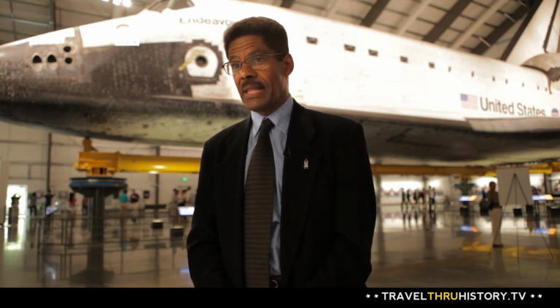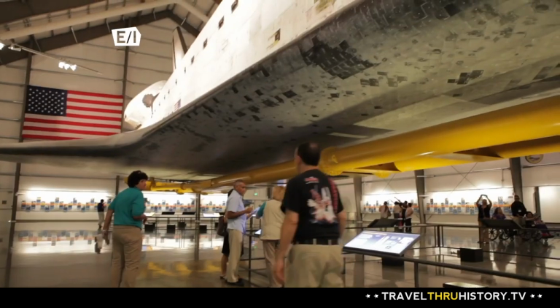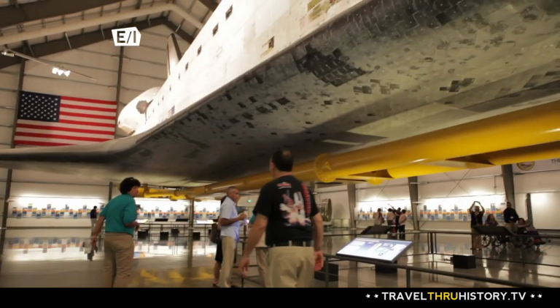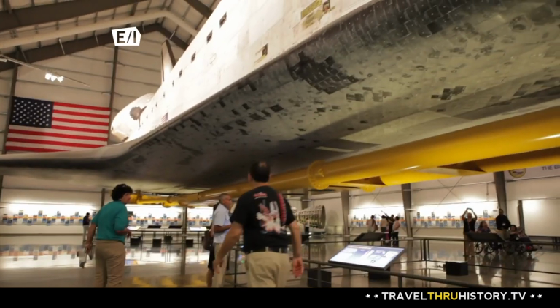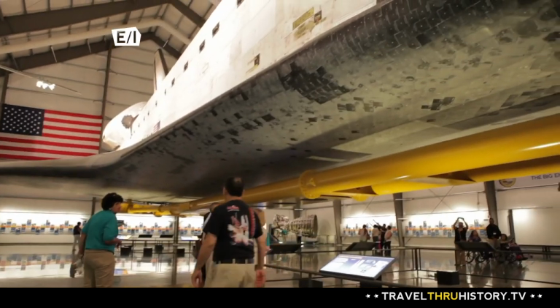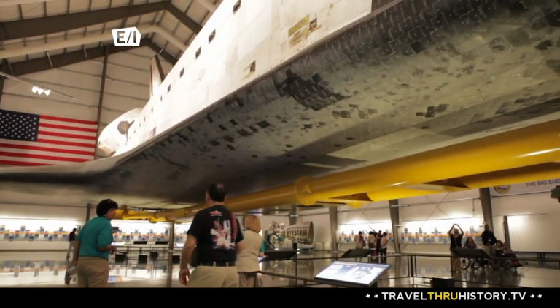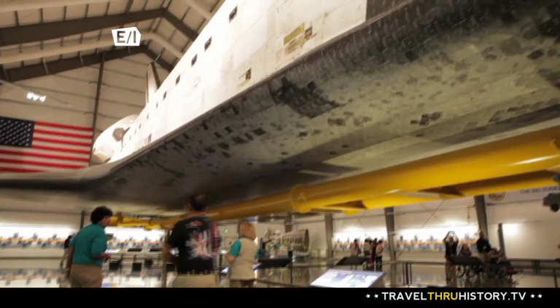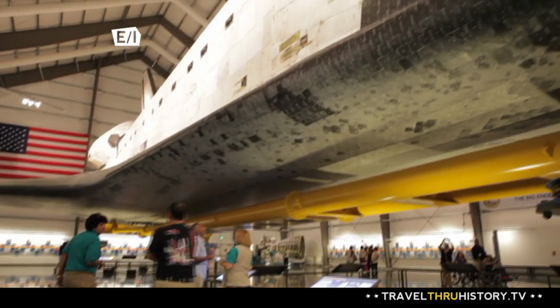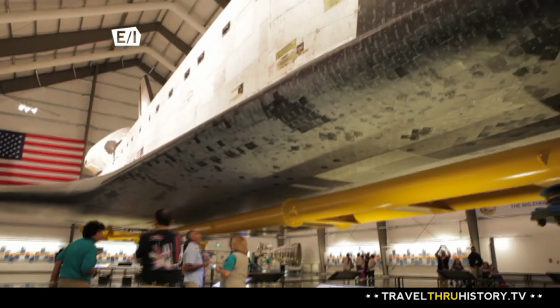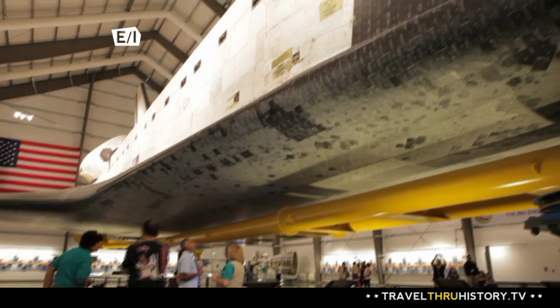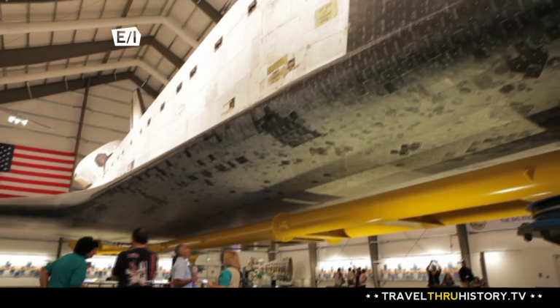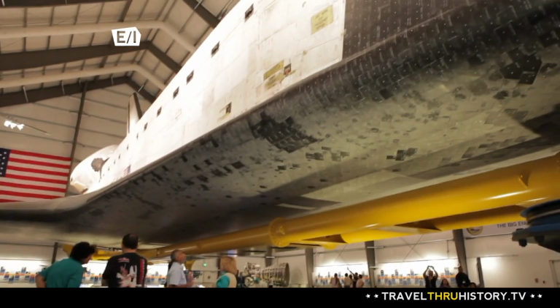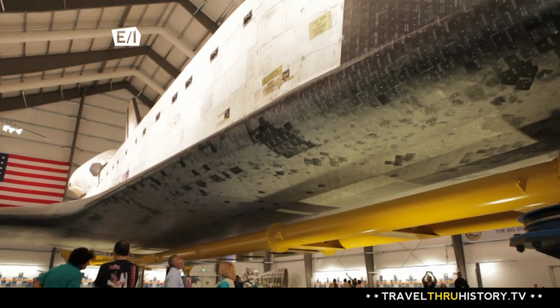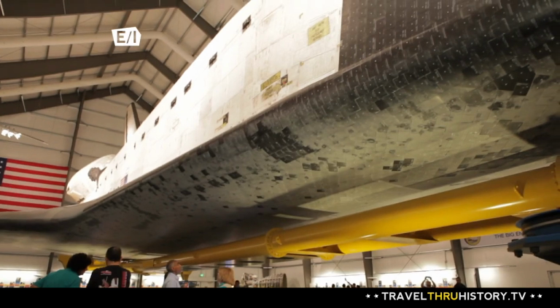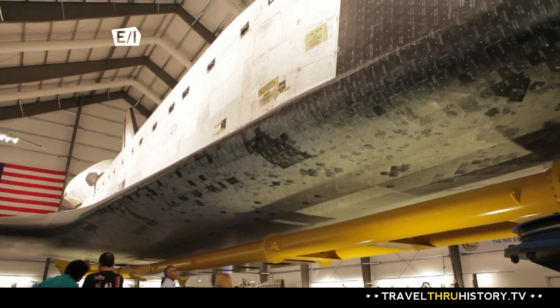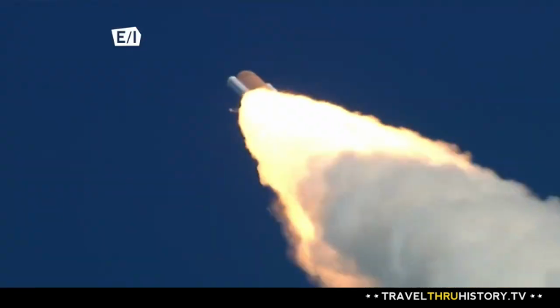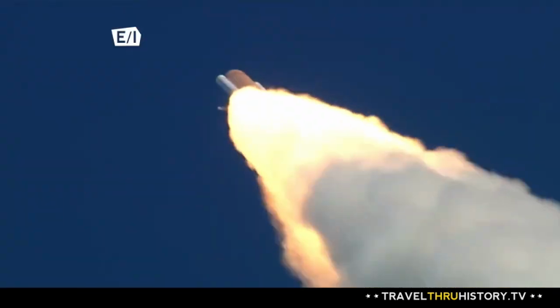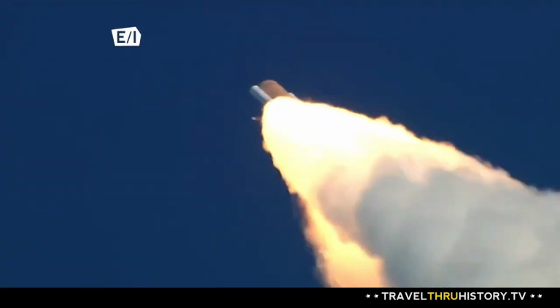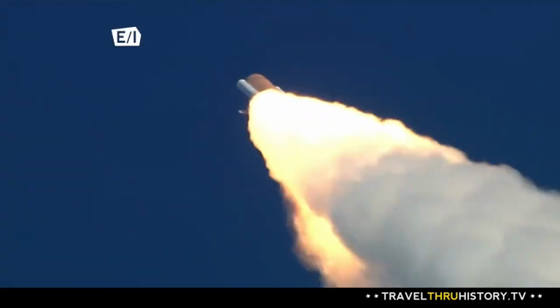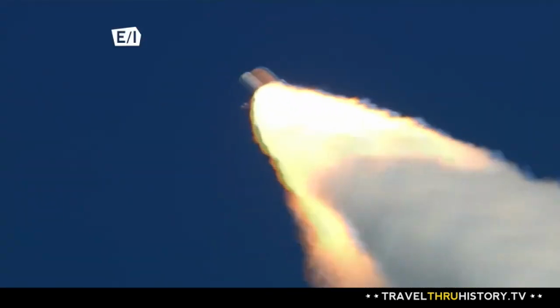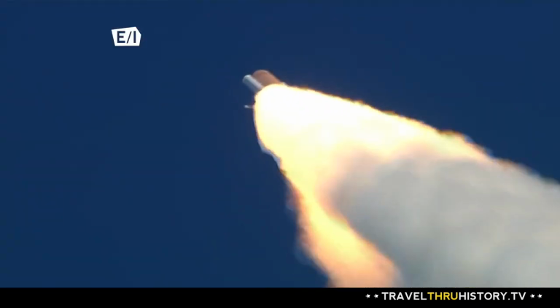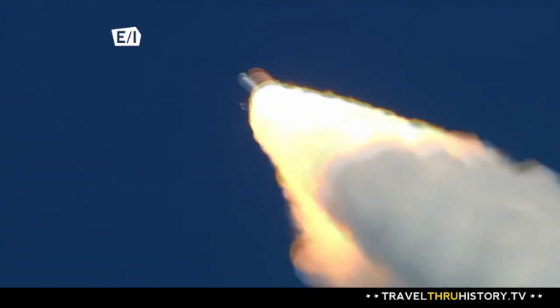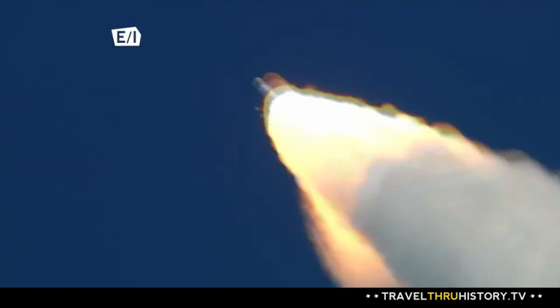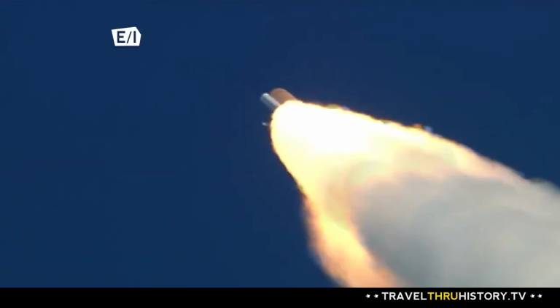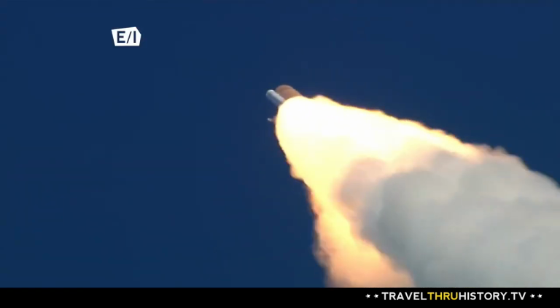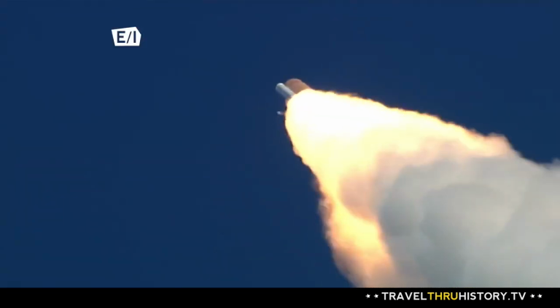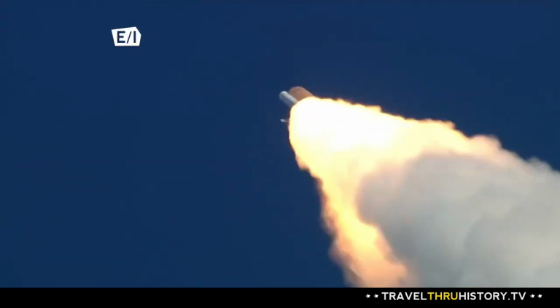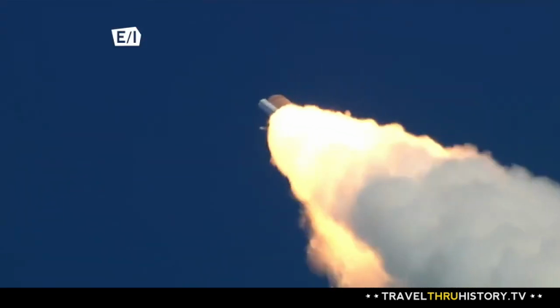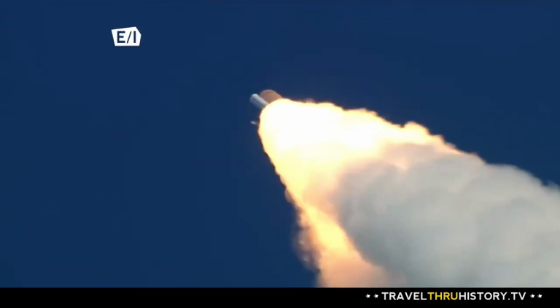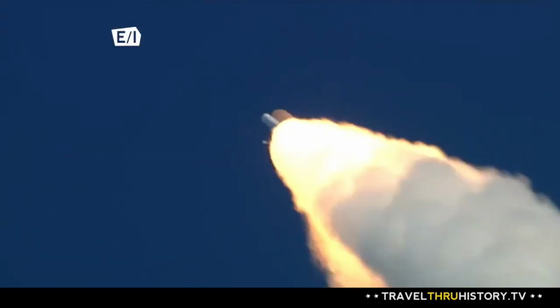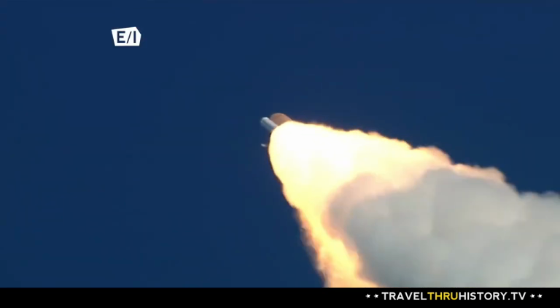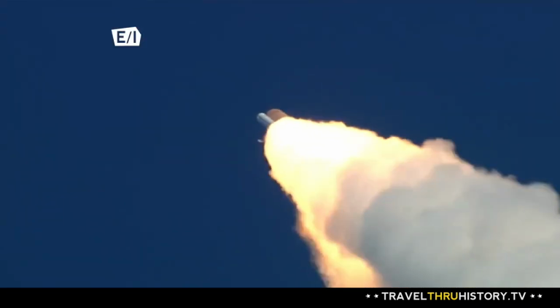More TTH when we come back. Endeavour, go at throttle up.